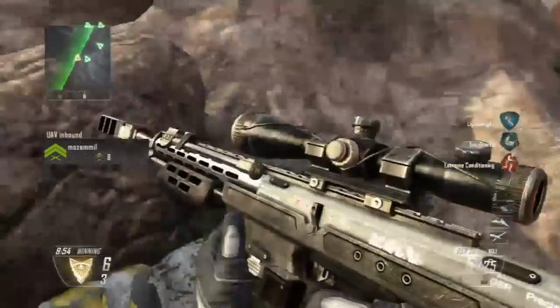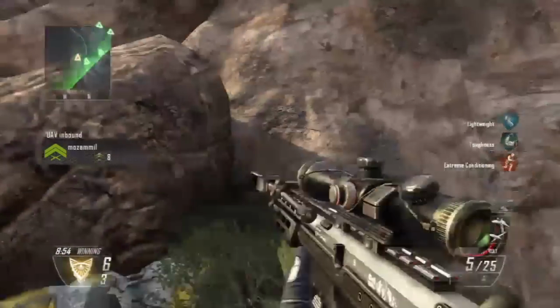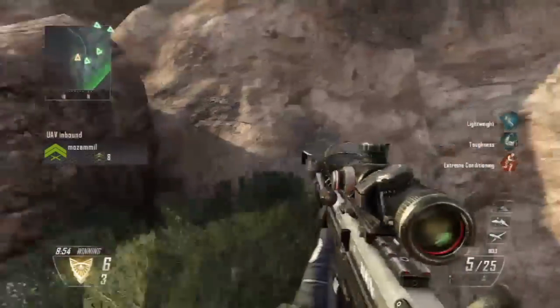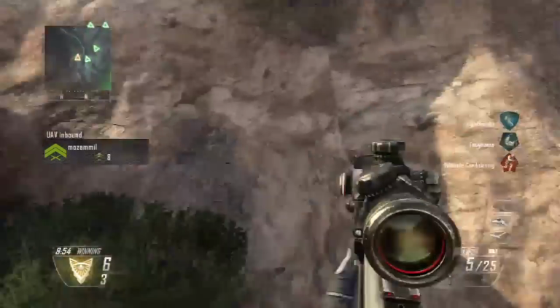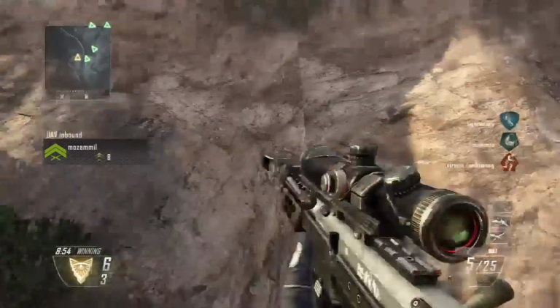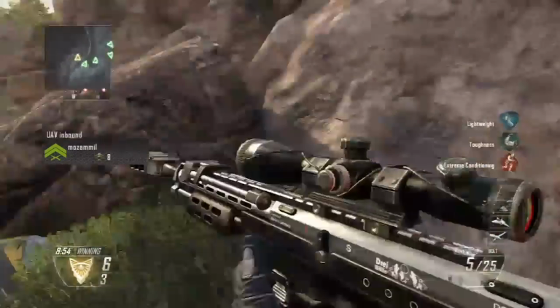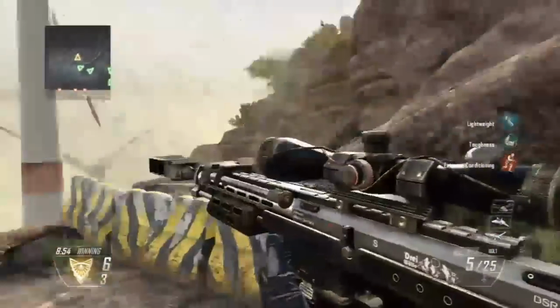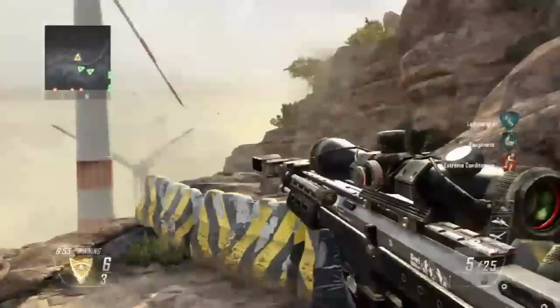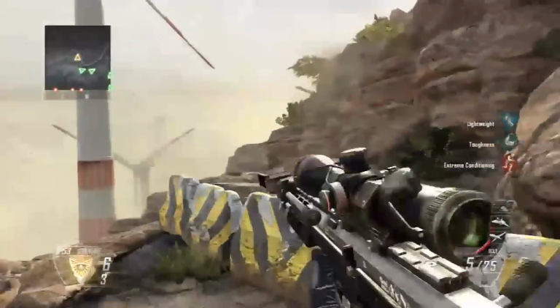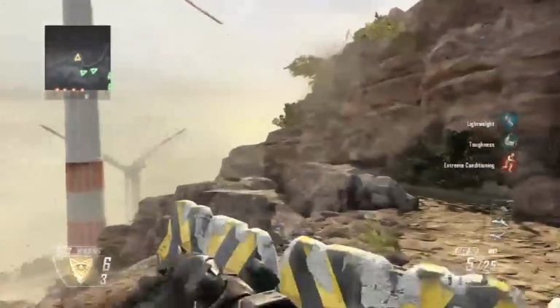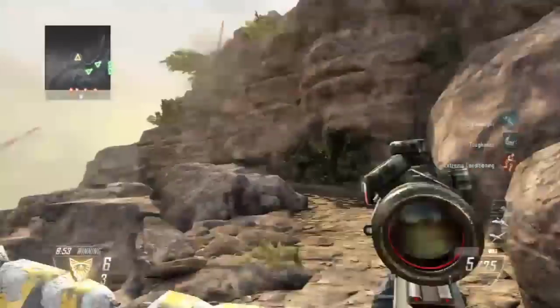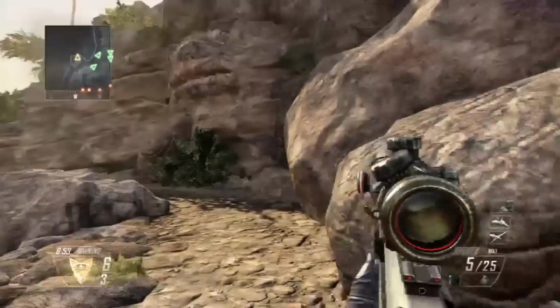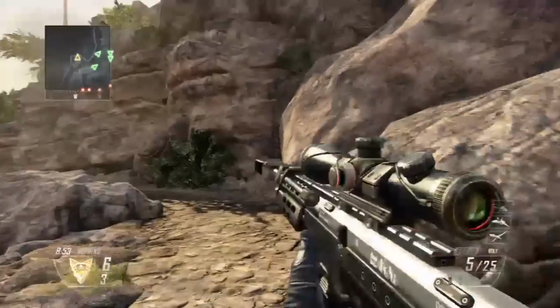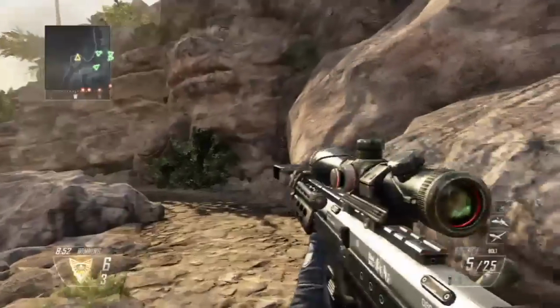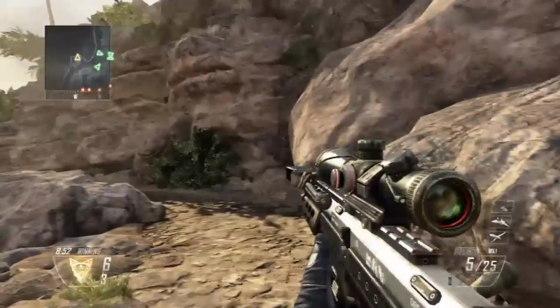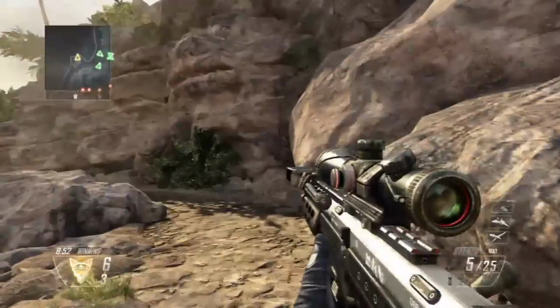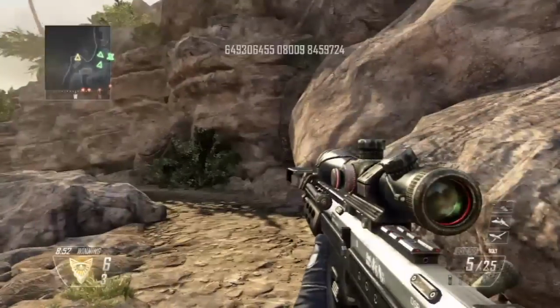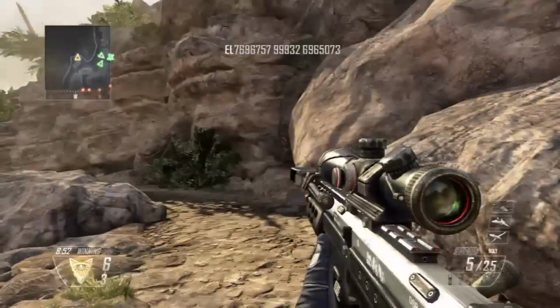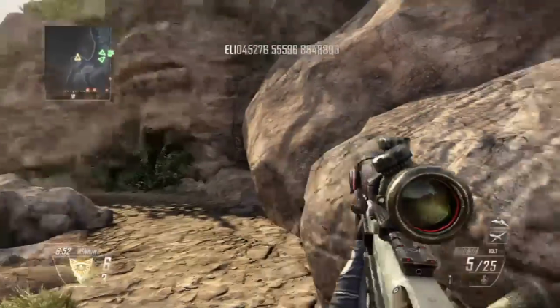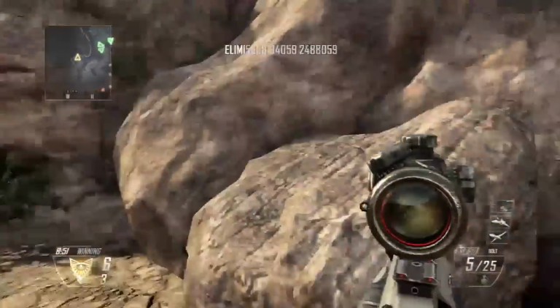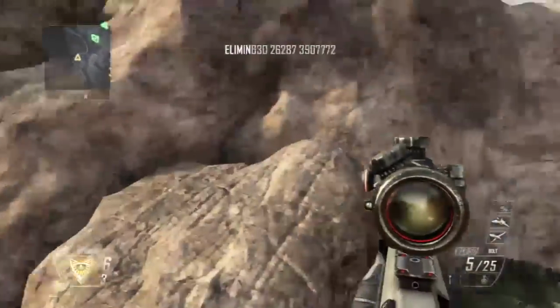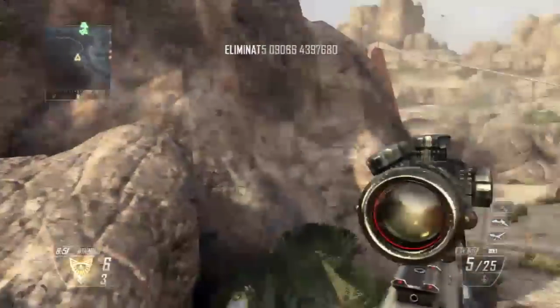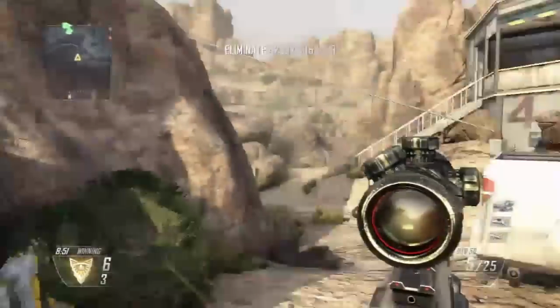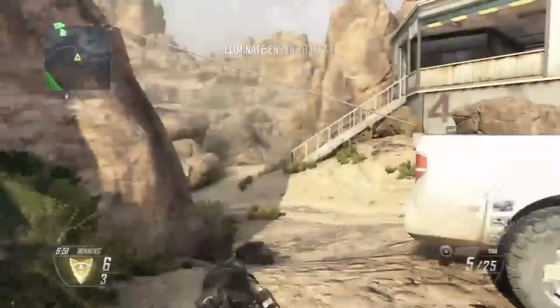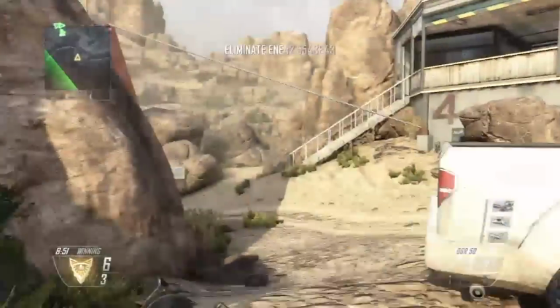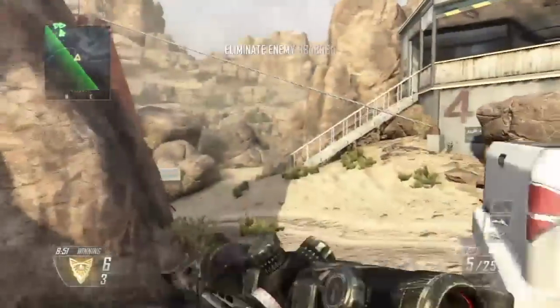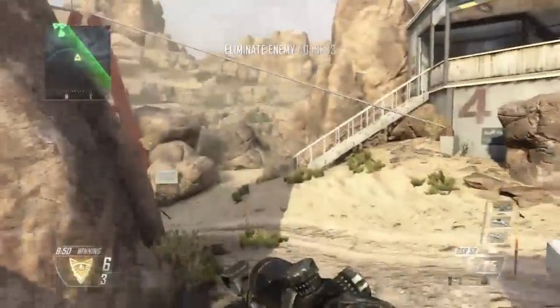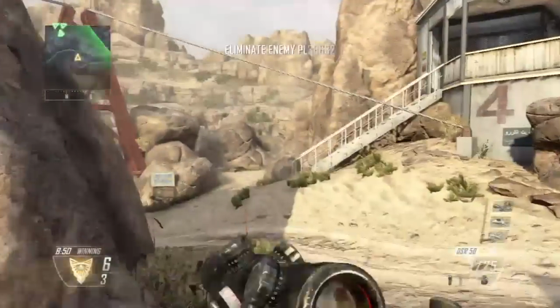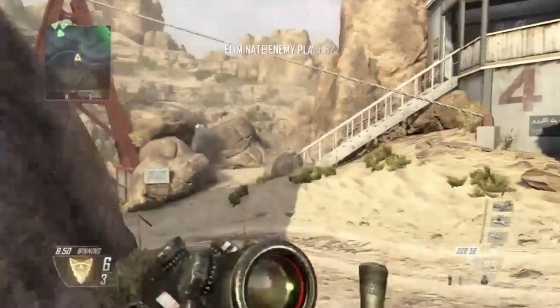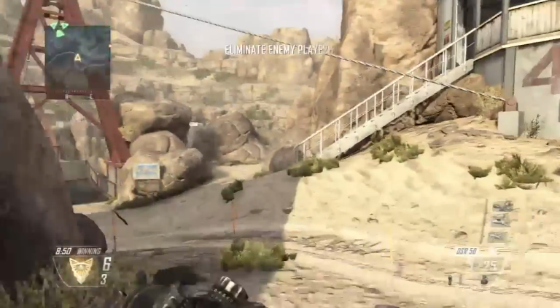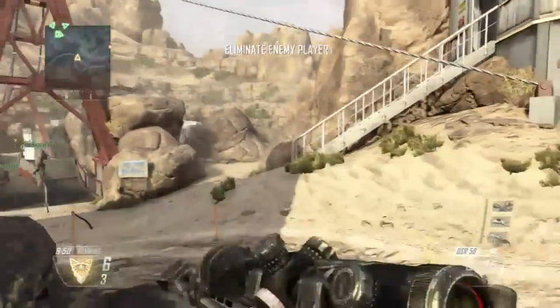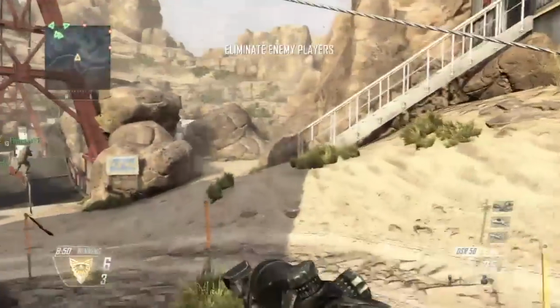Hey, what's going on you wacky doodles? My name is Frey and I'm bringing you some Wii Remote sniping gameplay.